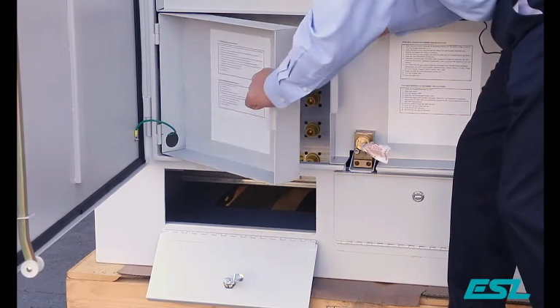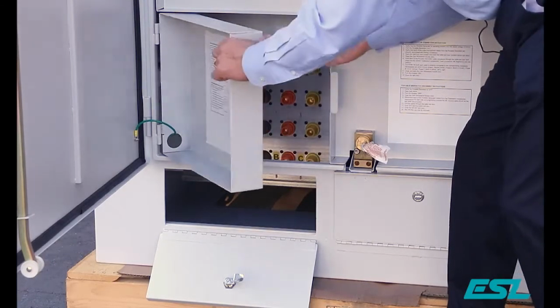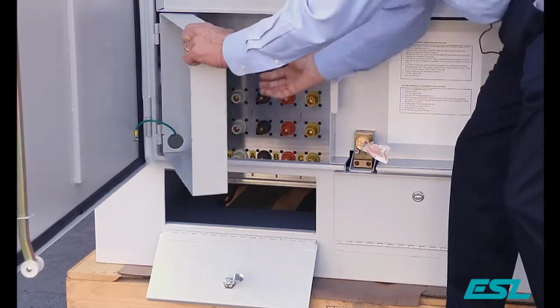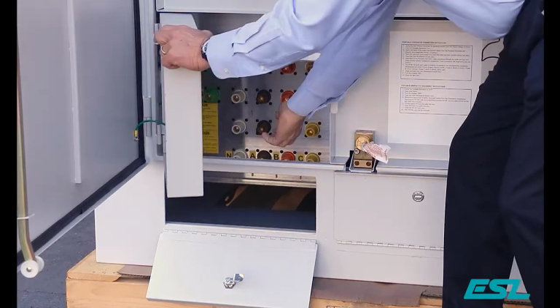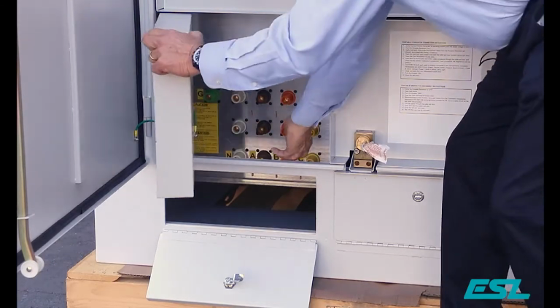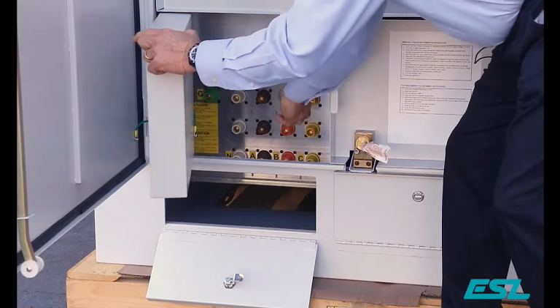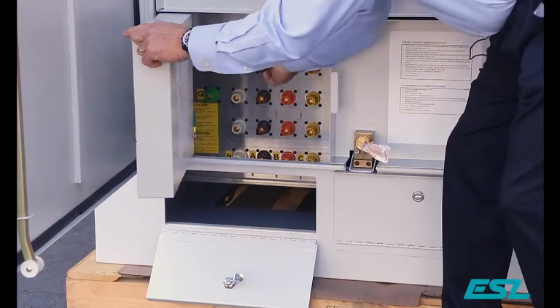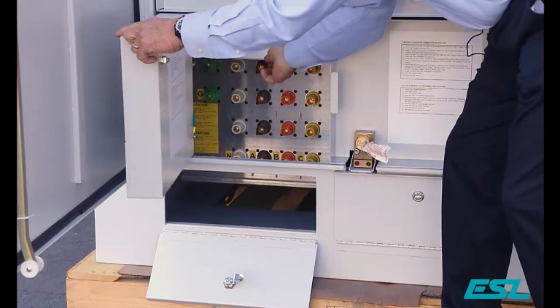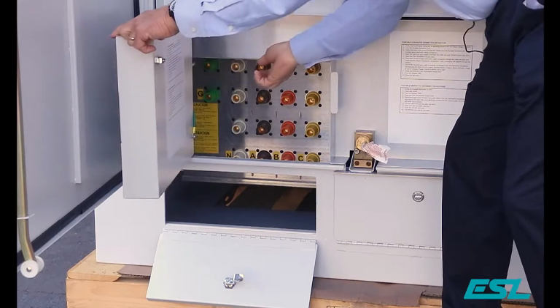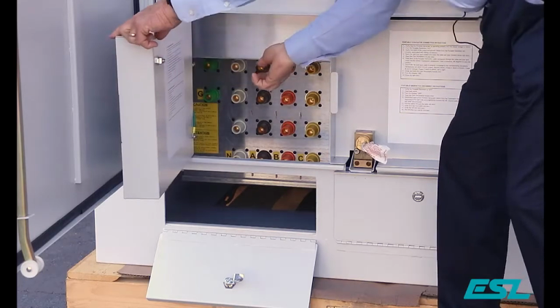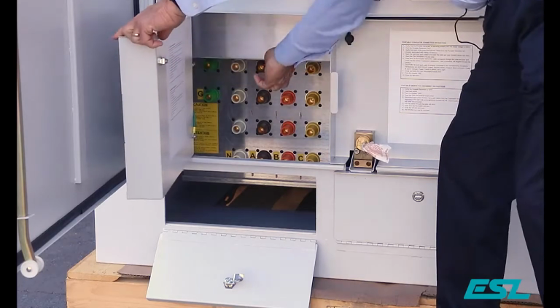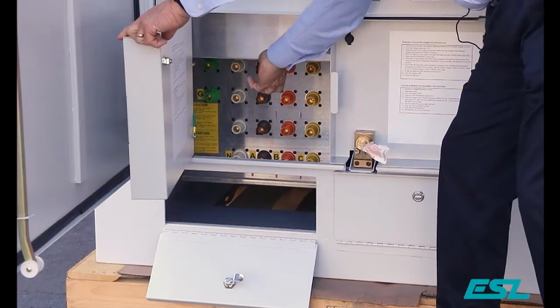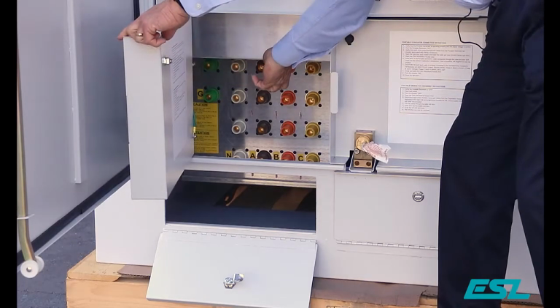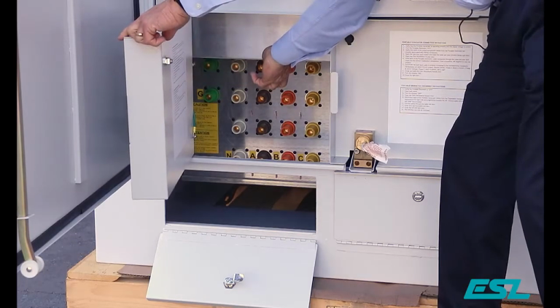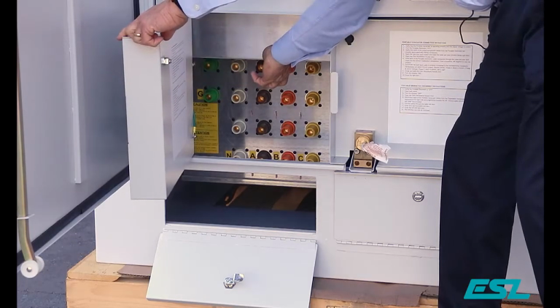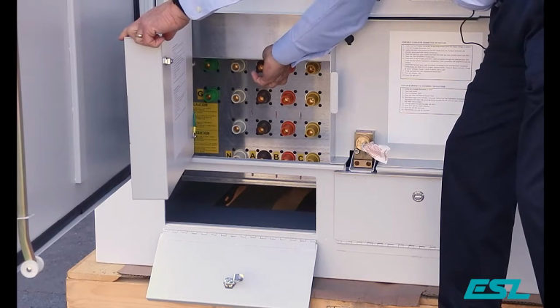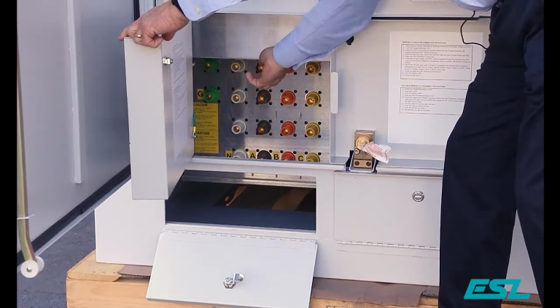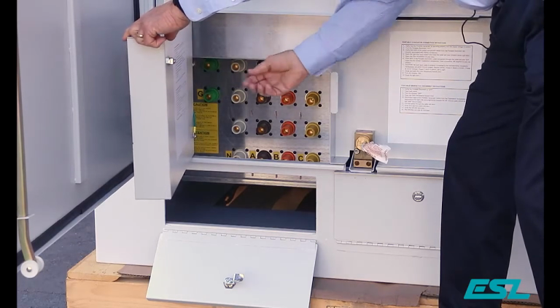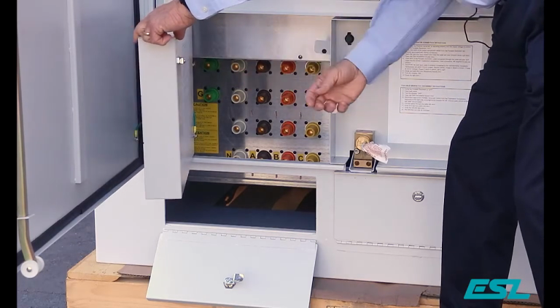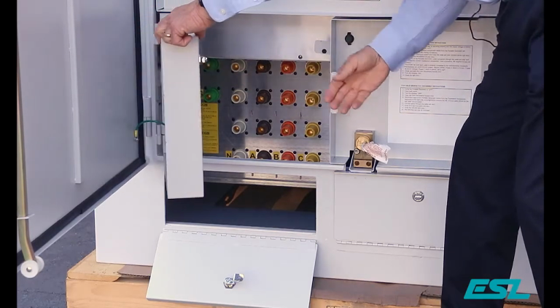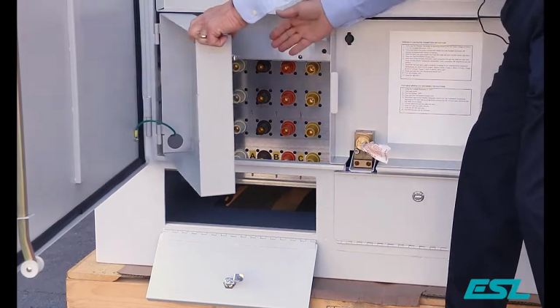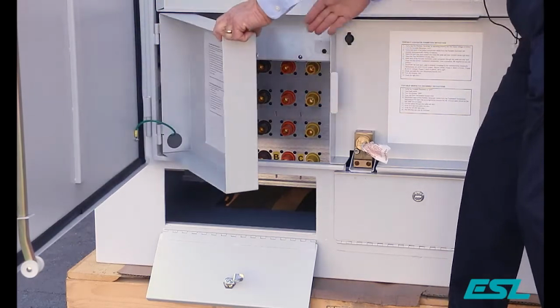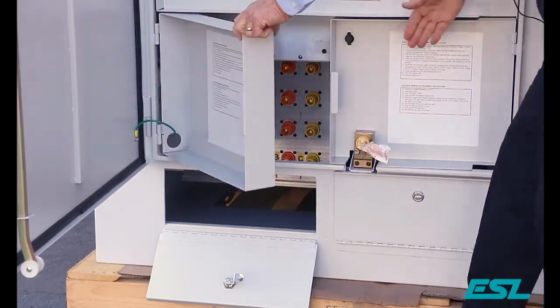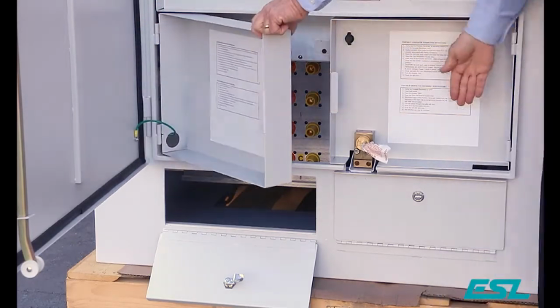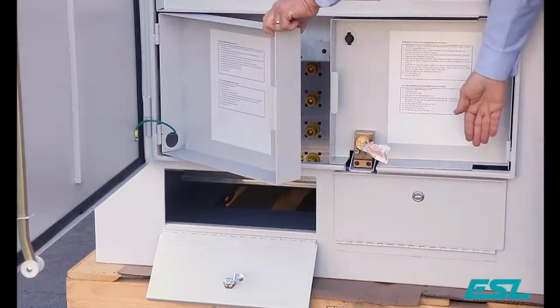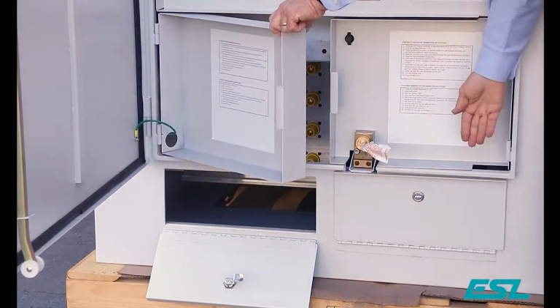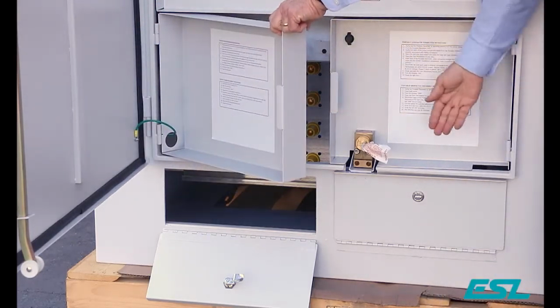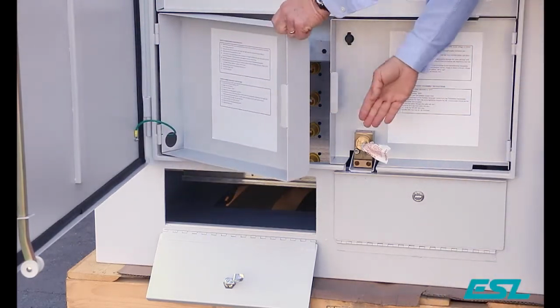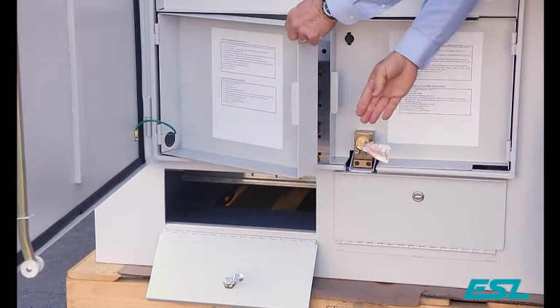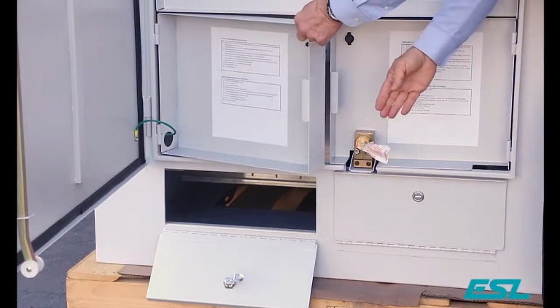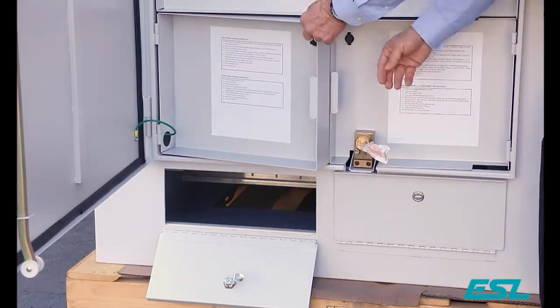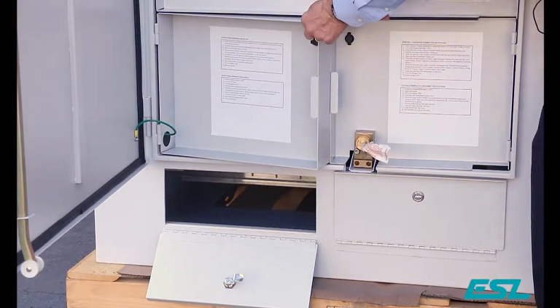Down below you have your cable access doors. Cables come in — you pull them up and connect them to your cams on either side.